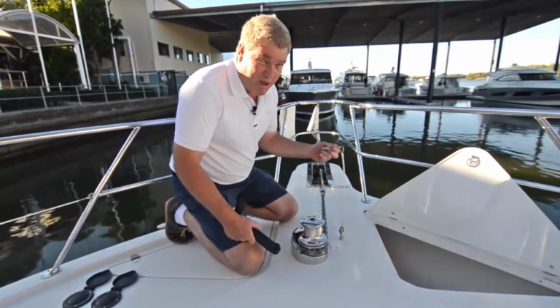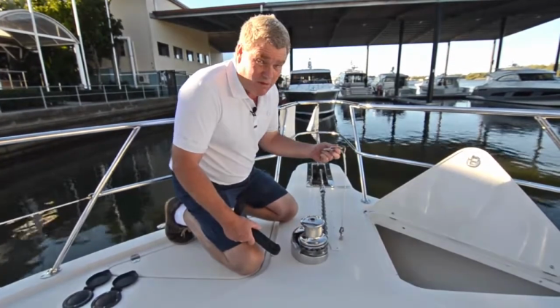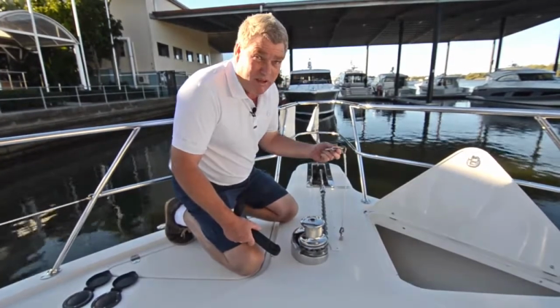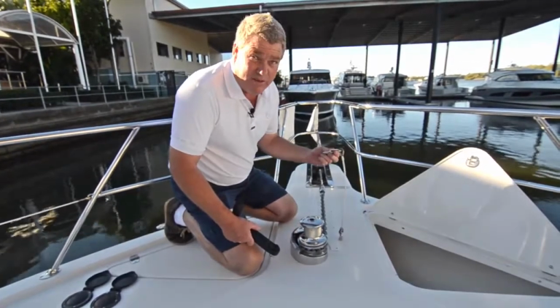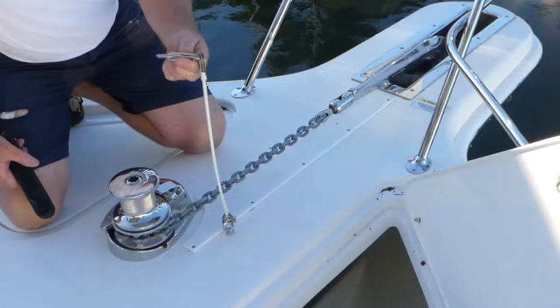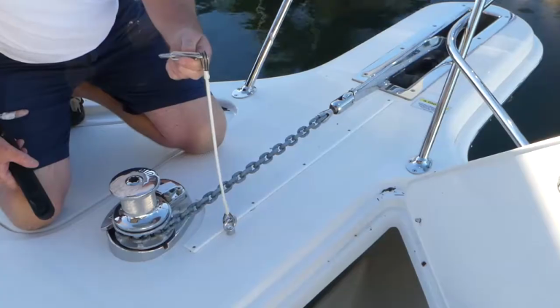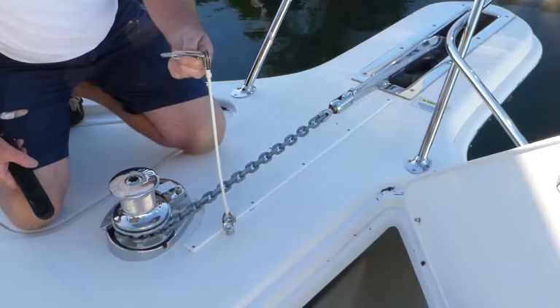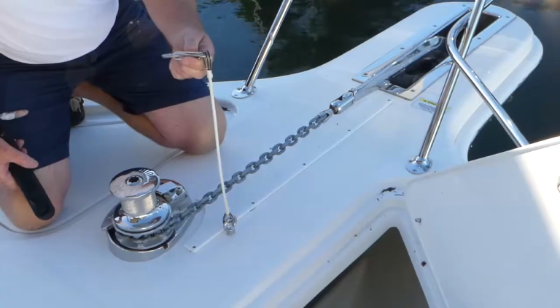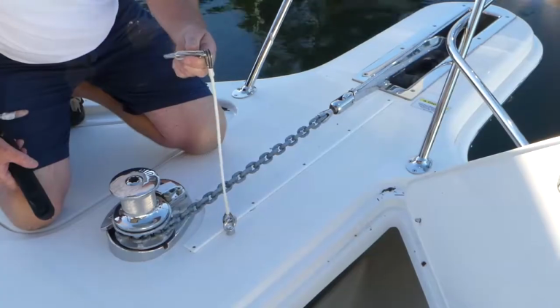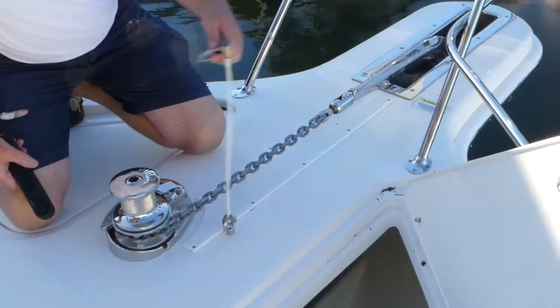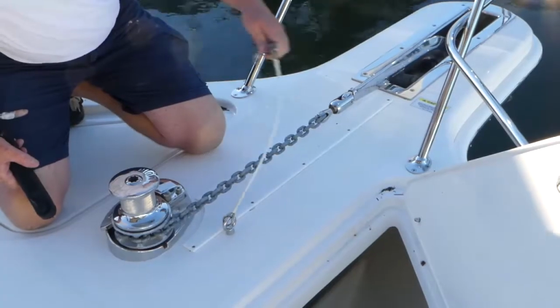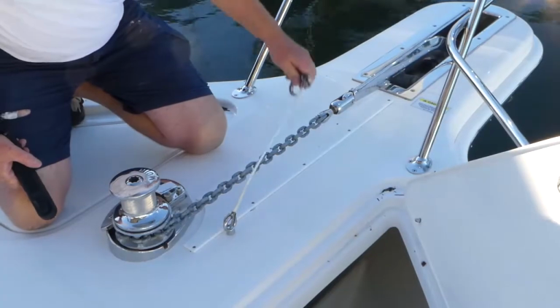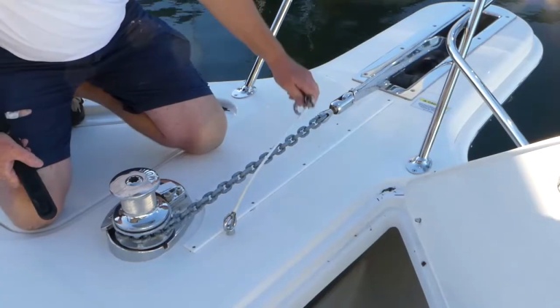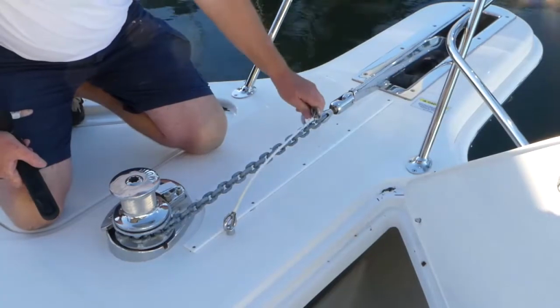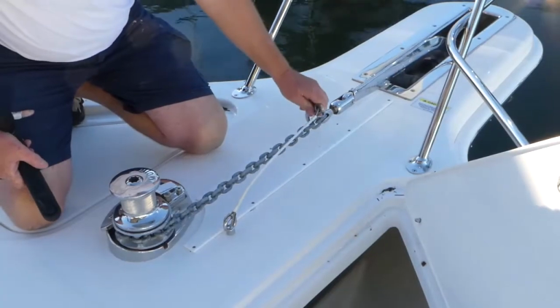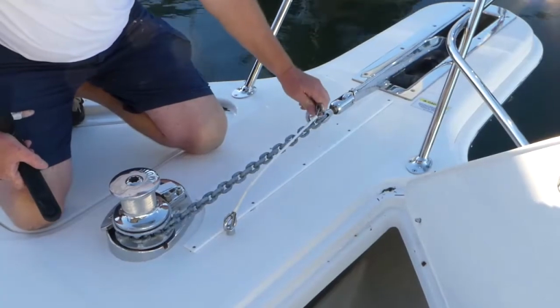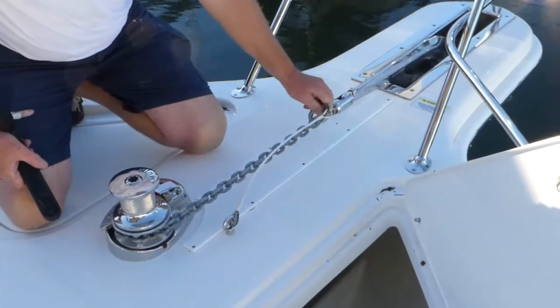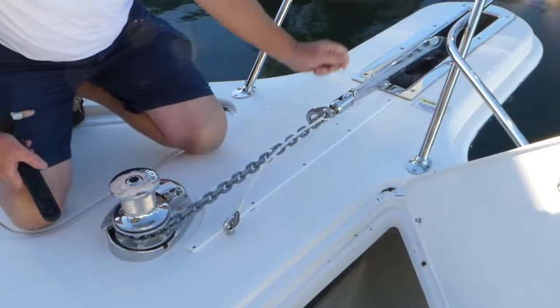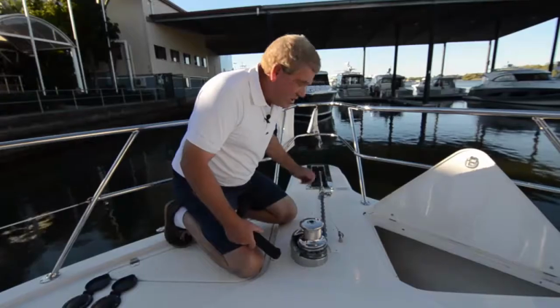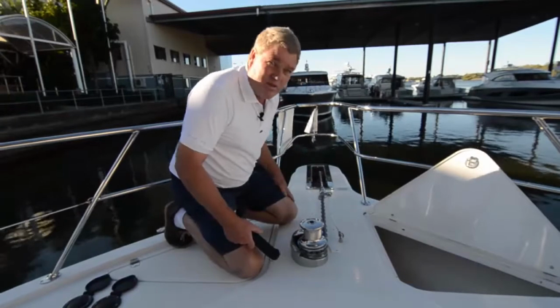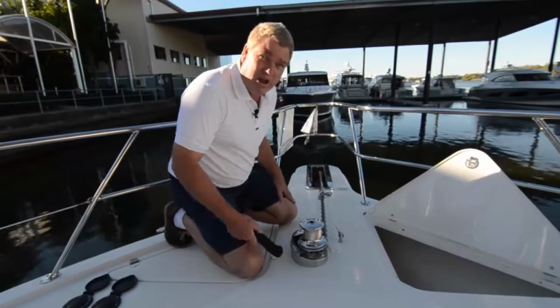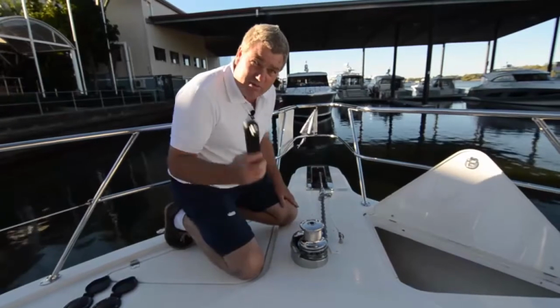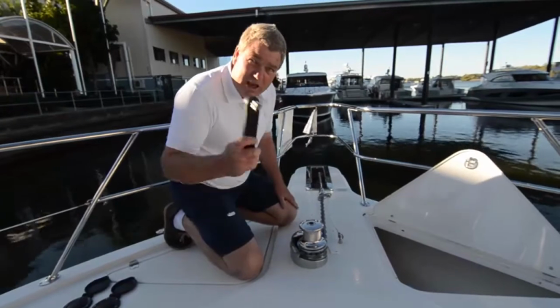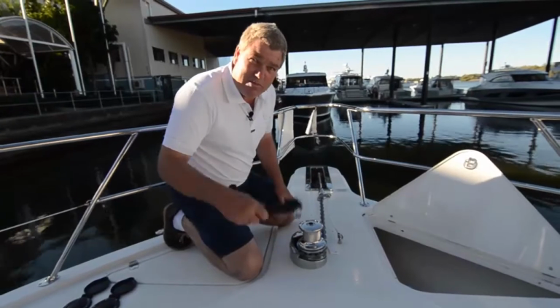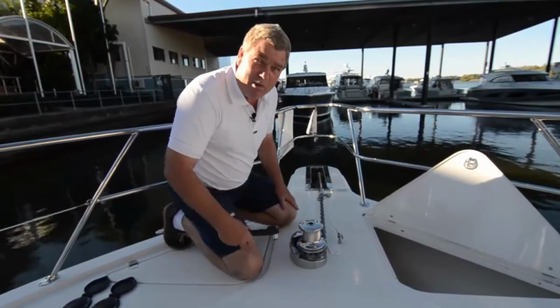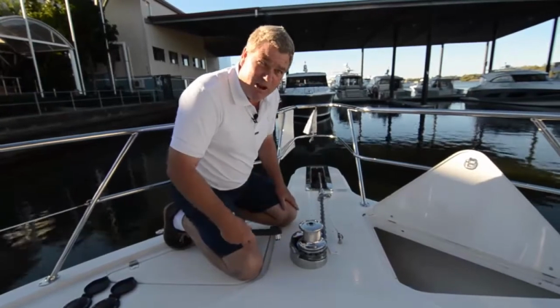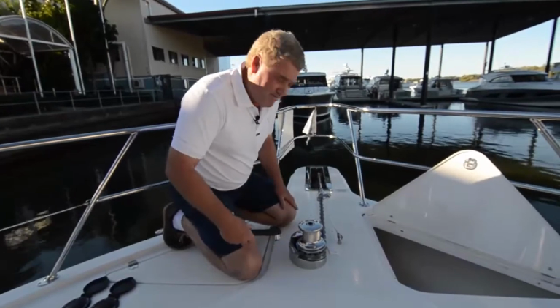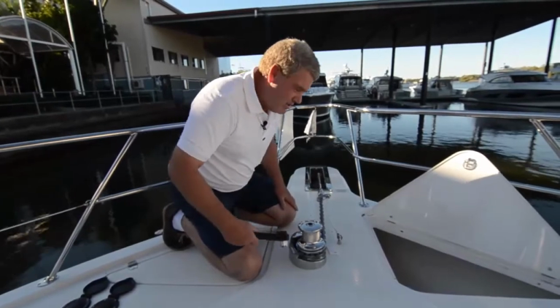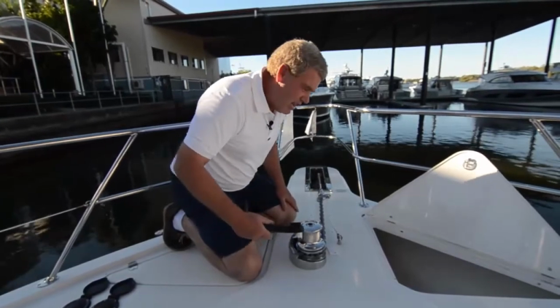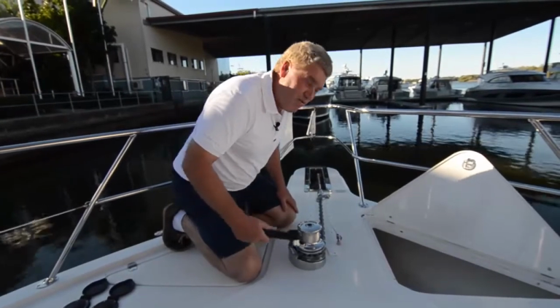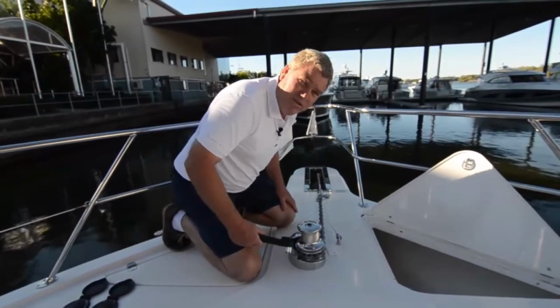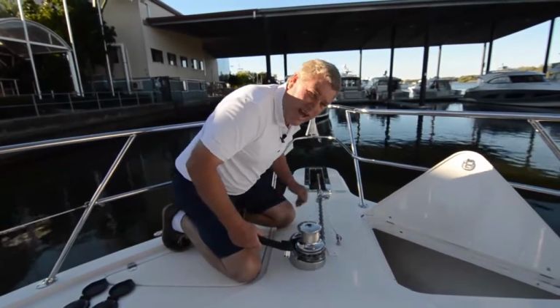Remember, that's not an anchor stubber. Happy boating and have a good day.